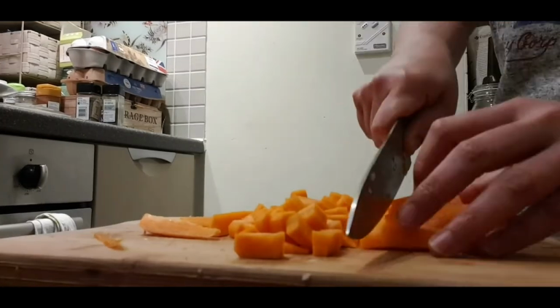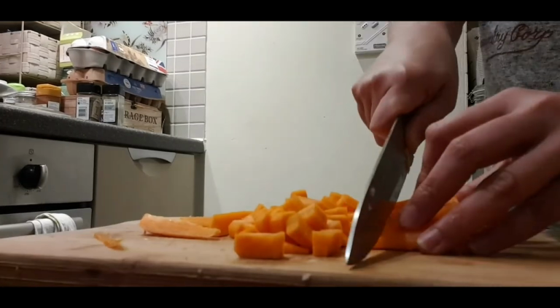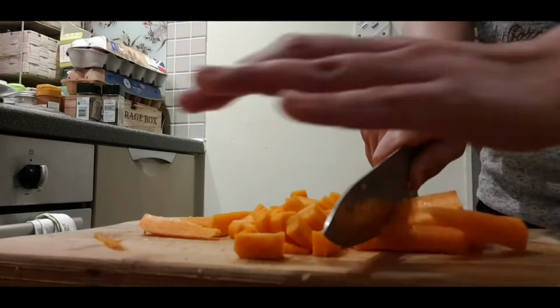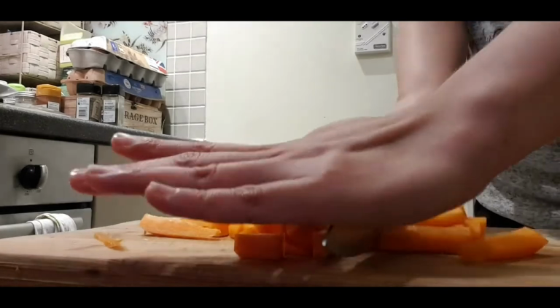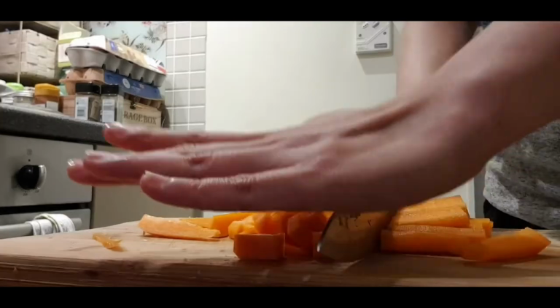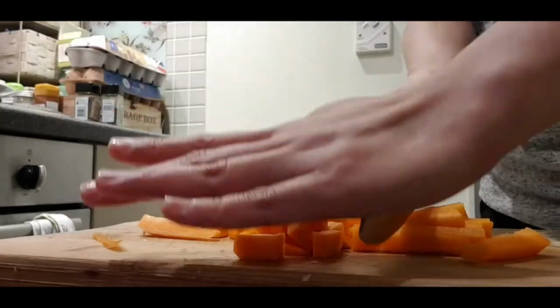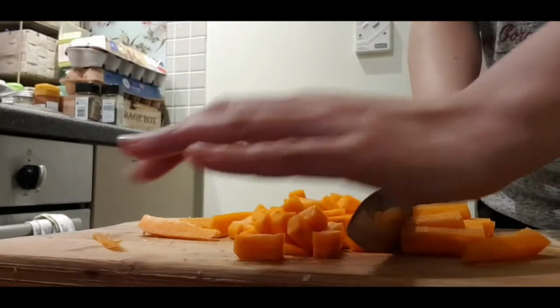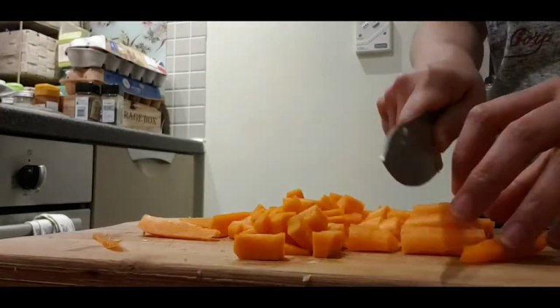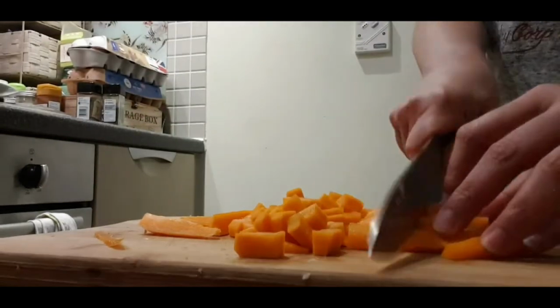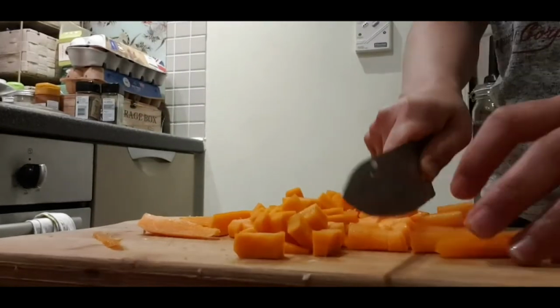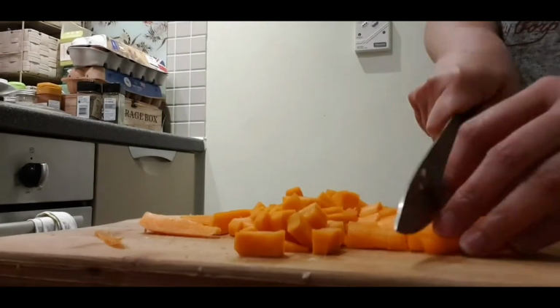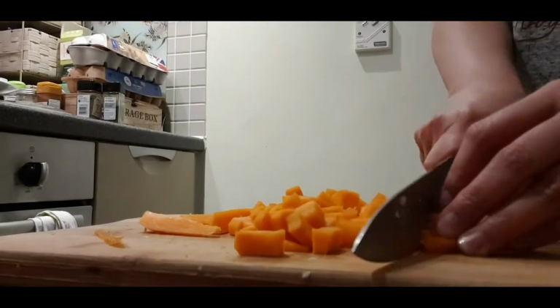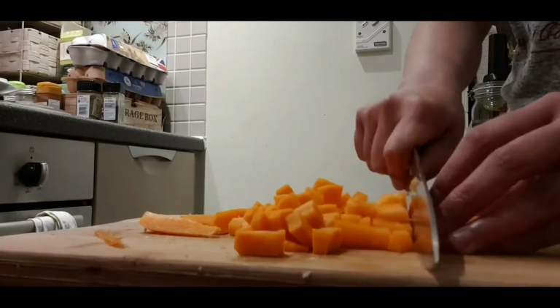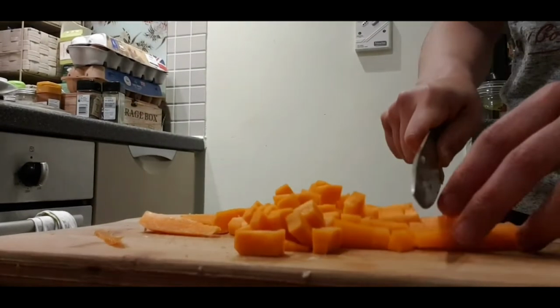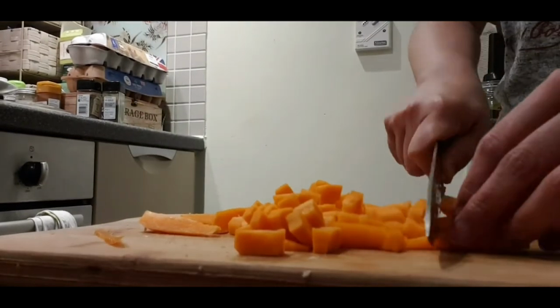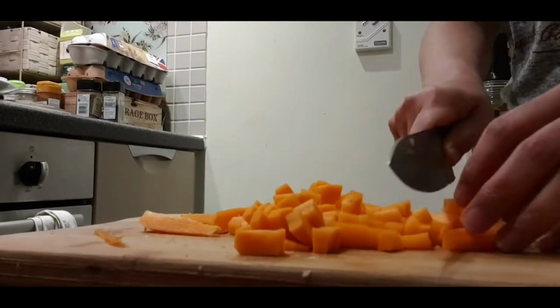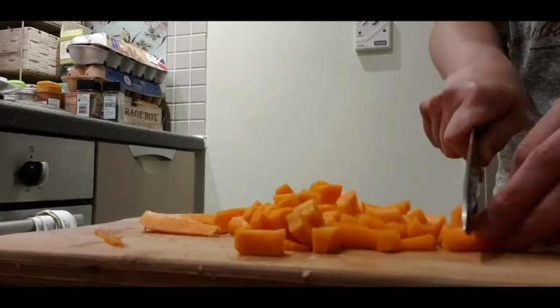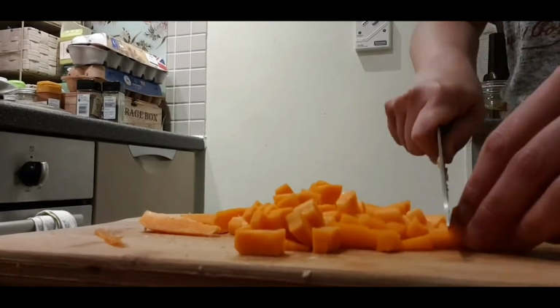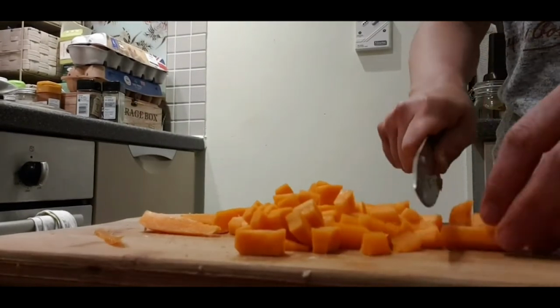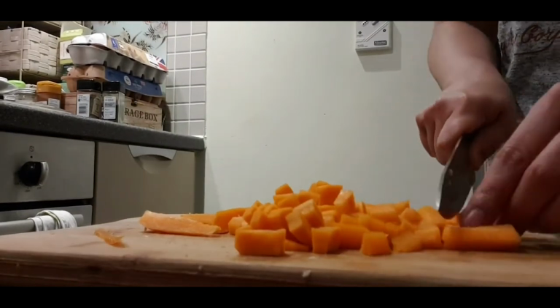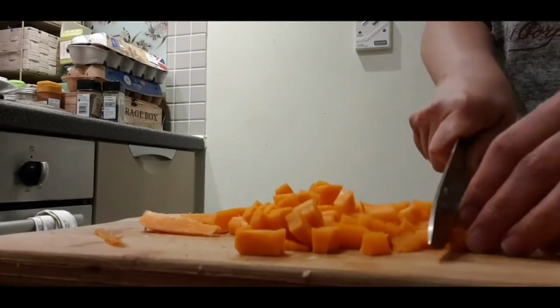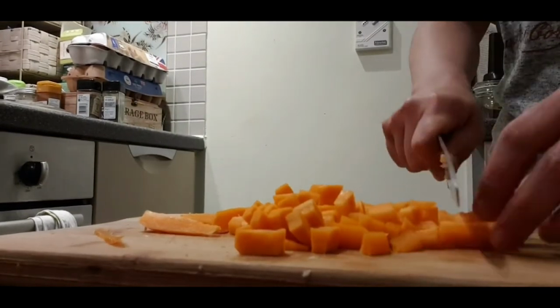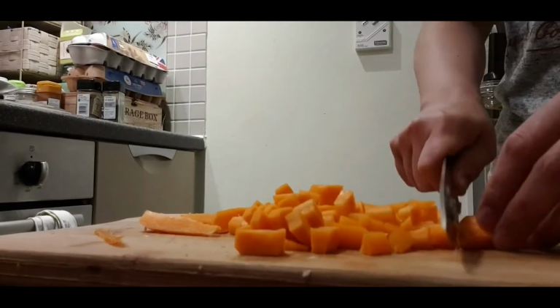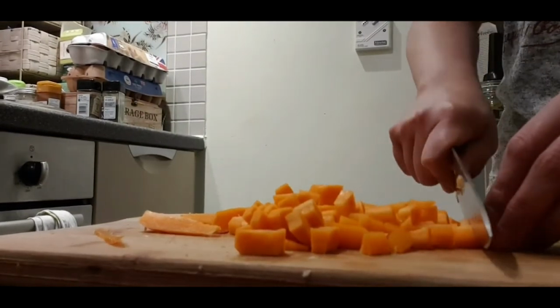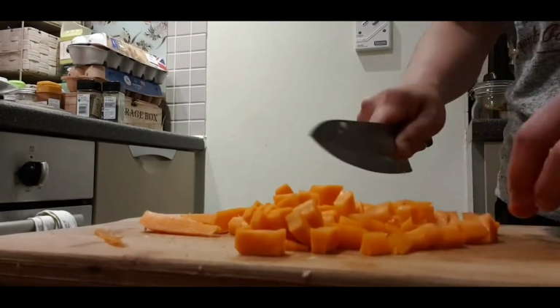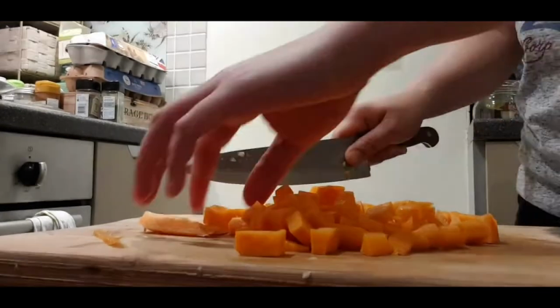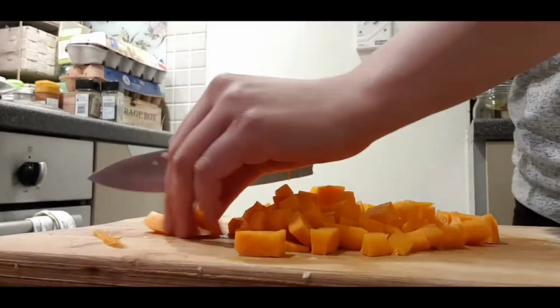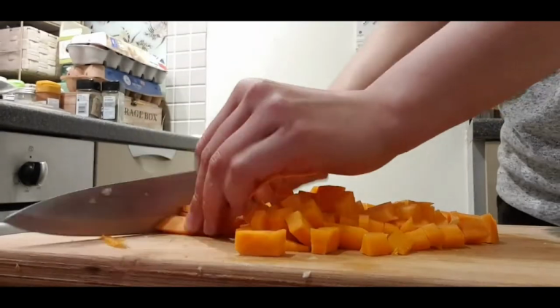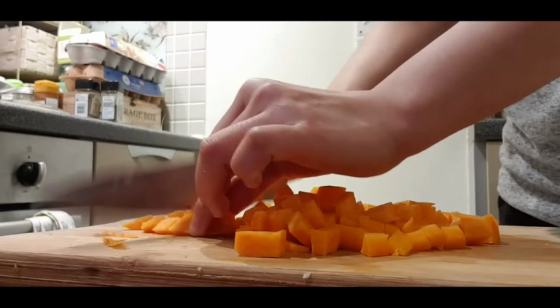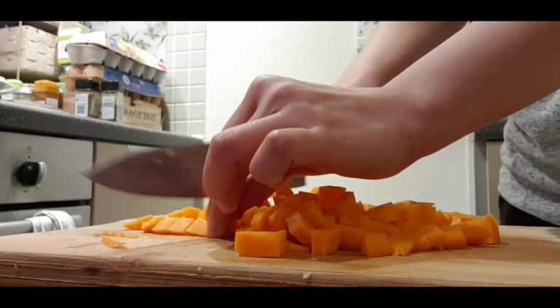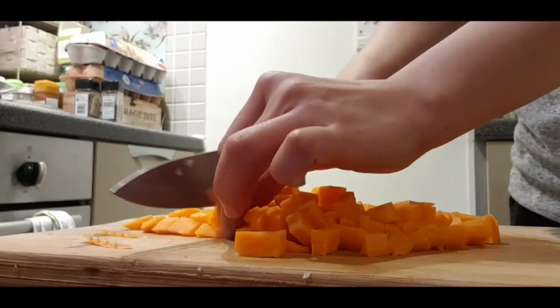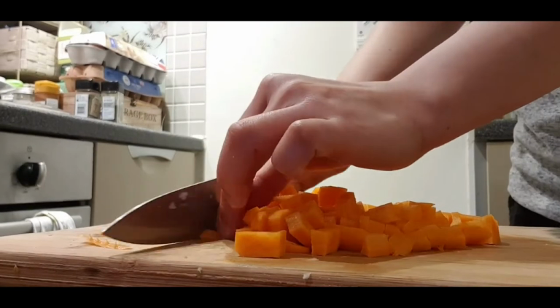Then we need two medium carrots. We need to cut these into small cubes.